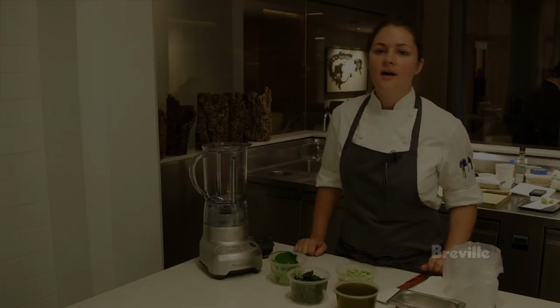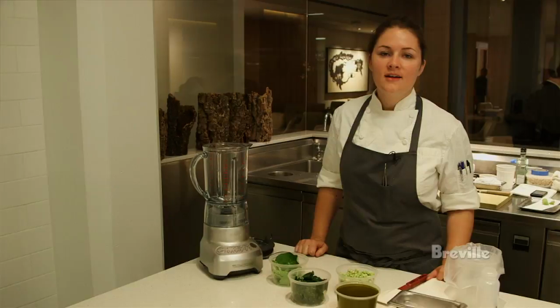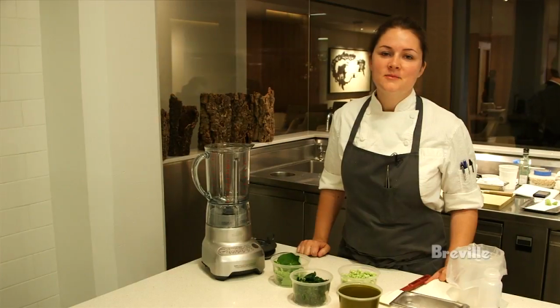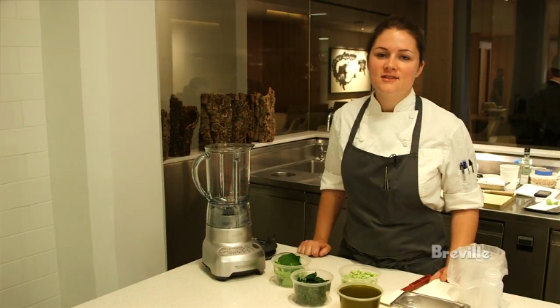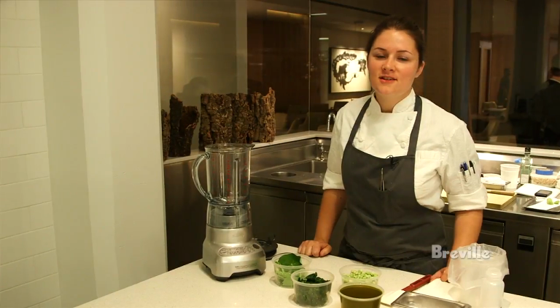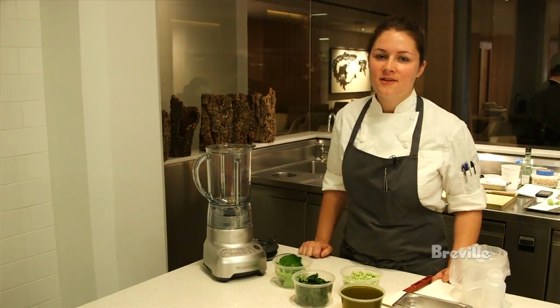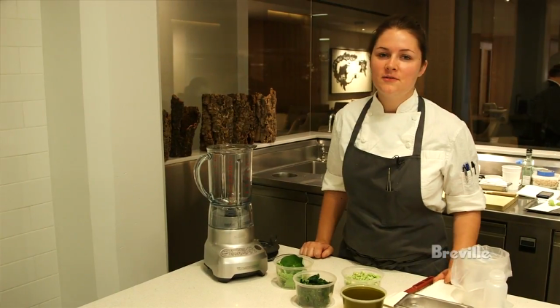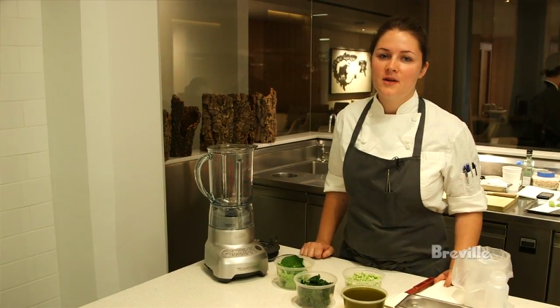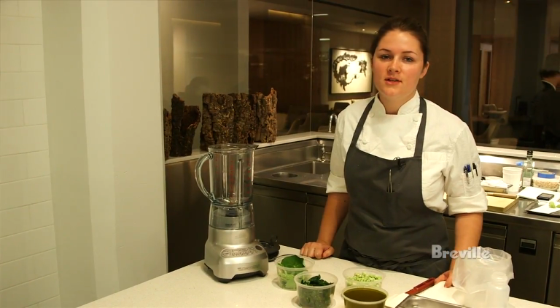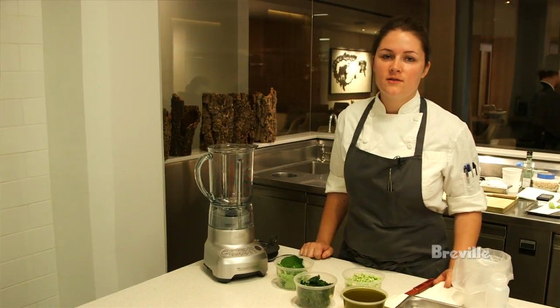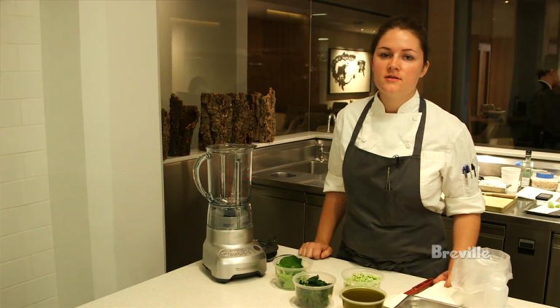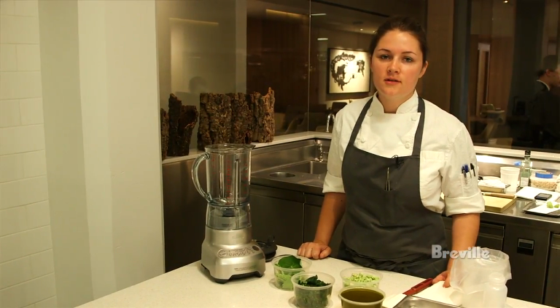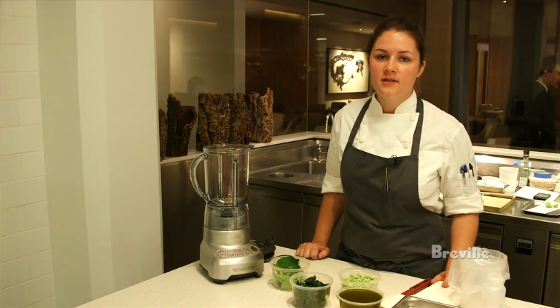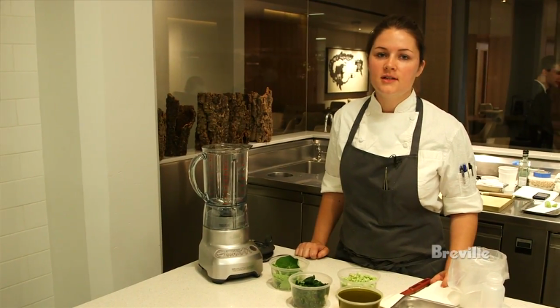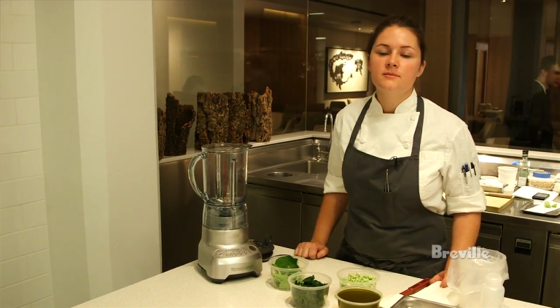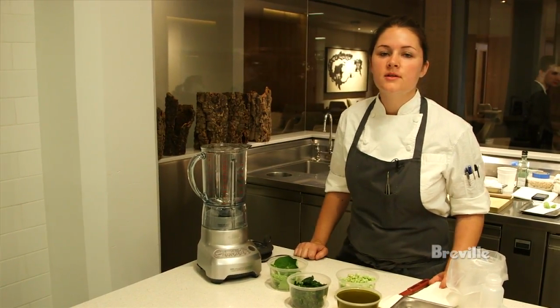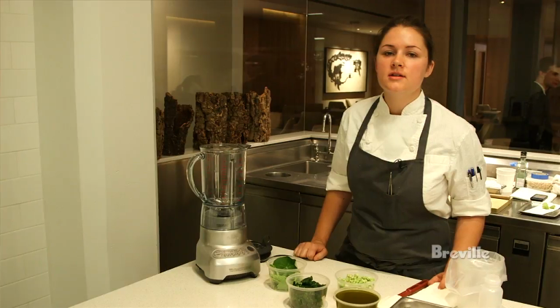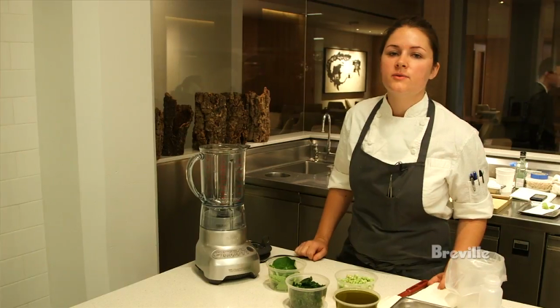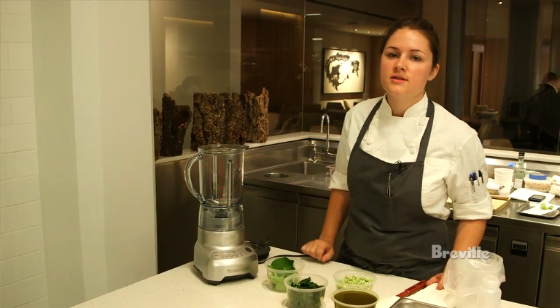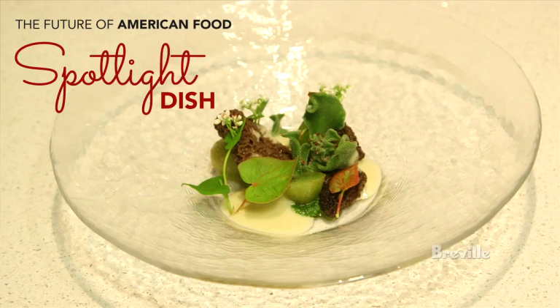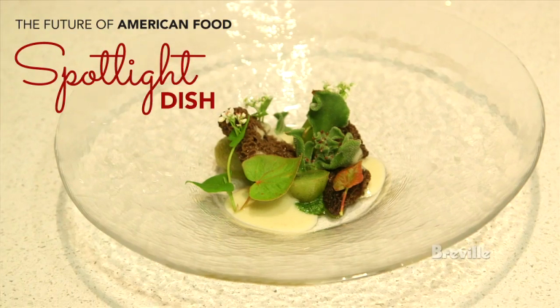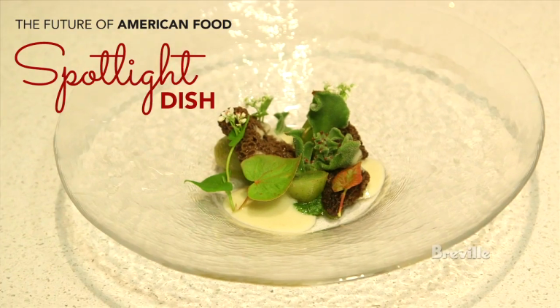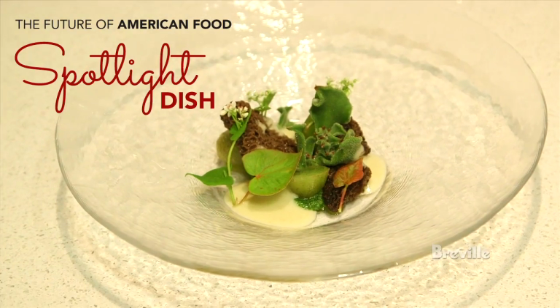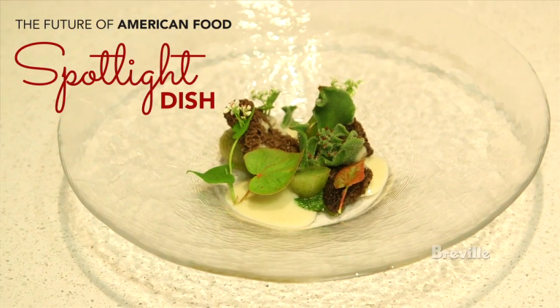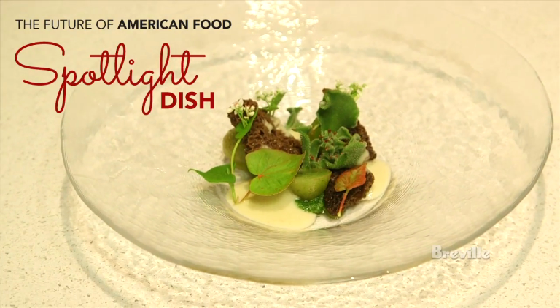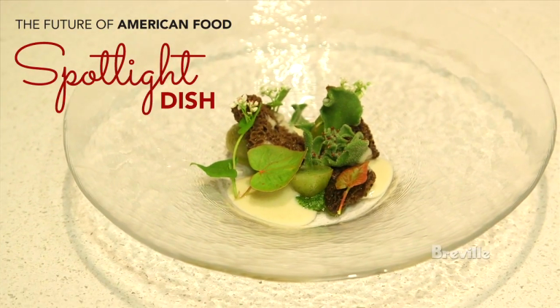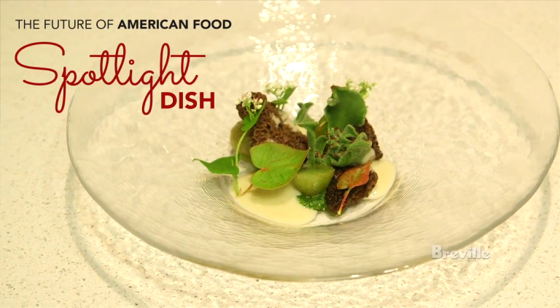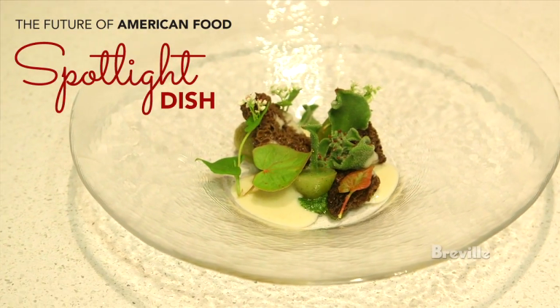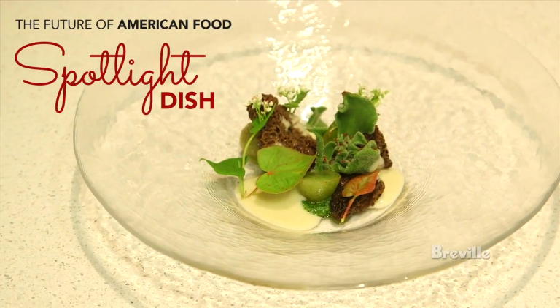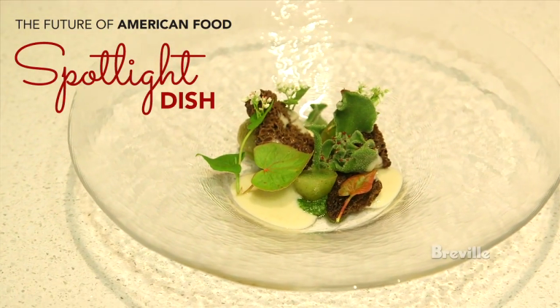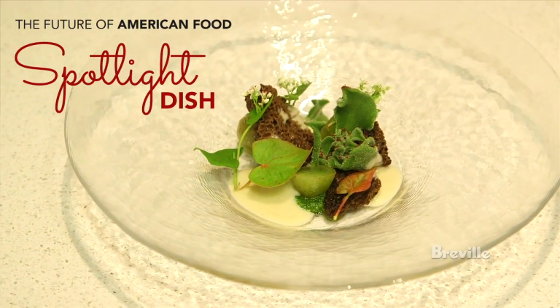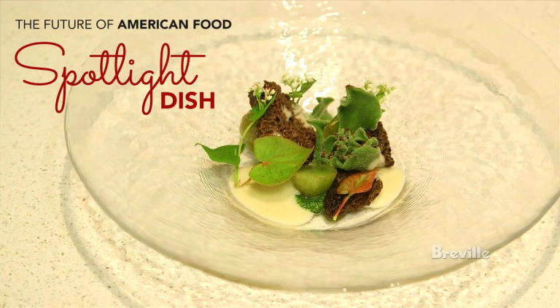Hi, I'm Jessica Largy from Manresa Restaurant, and today I'm doing a dish with seltuce, morels, nasturtiums, and buckwheat.